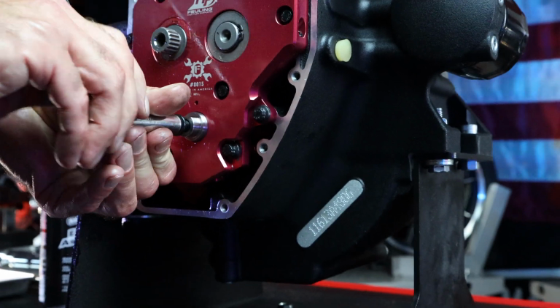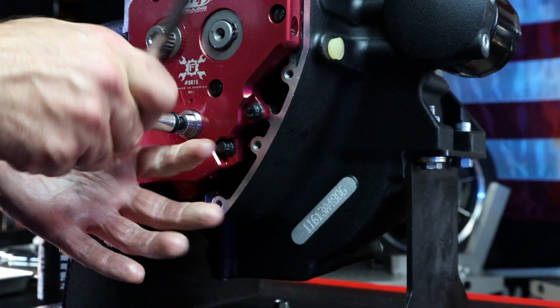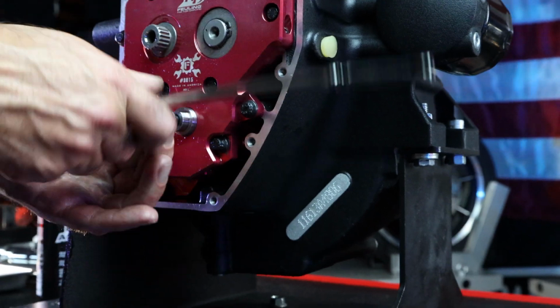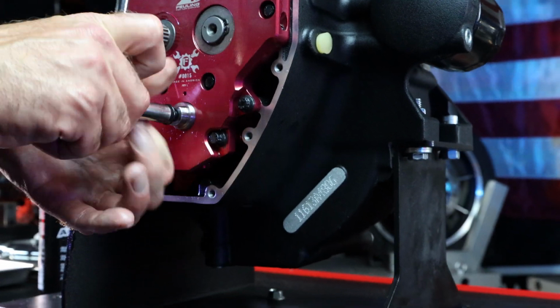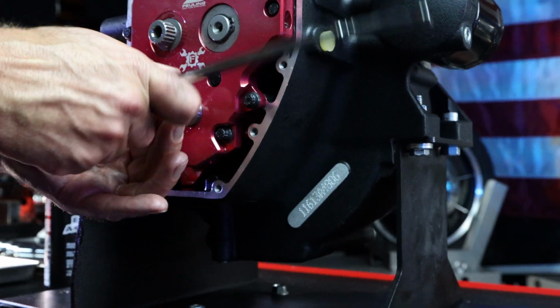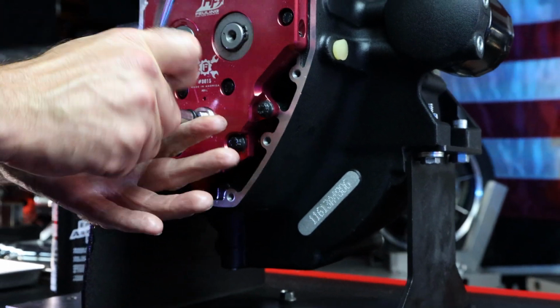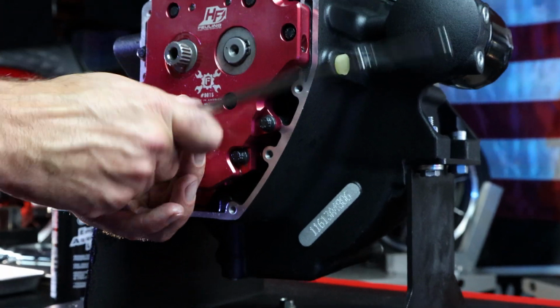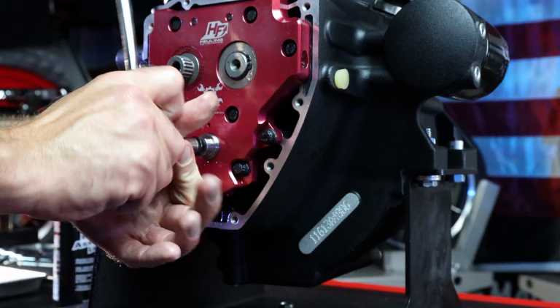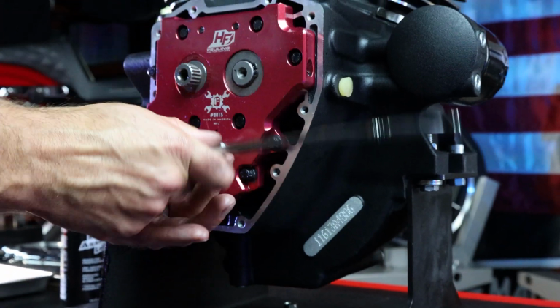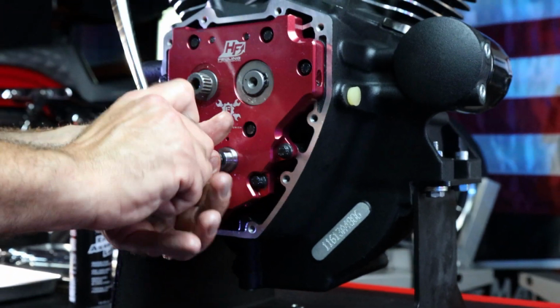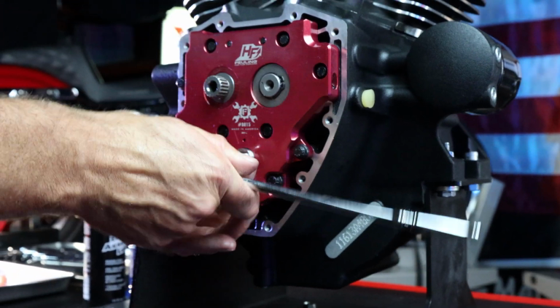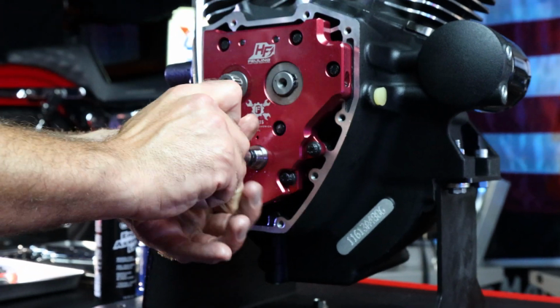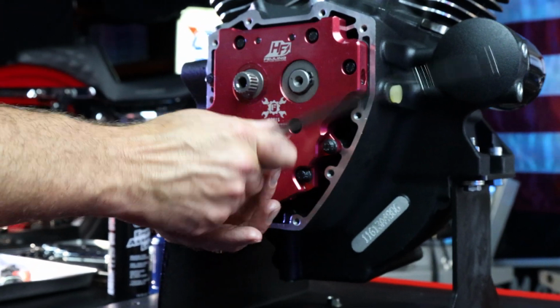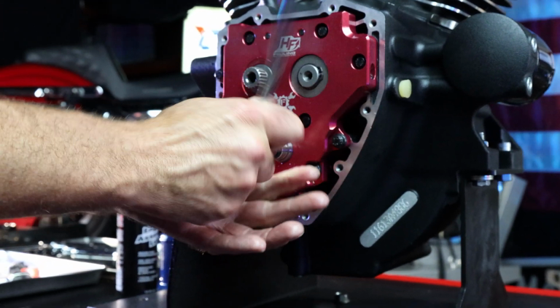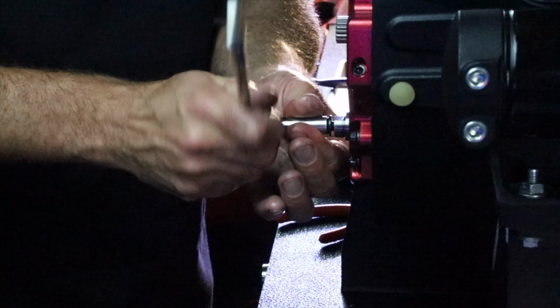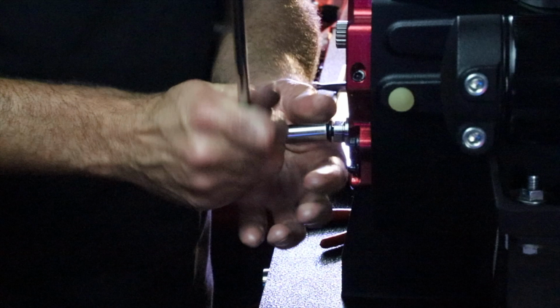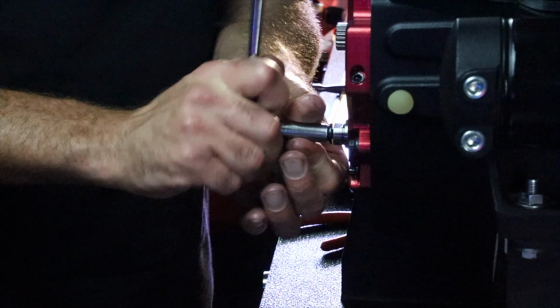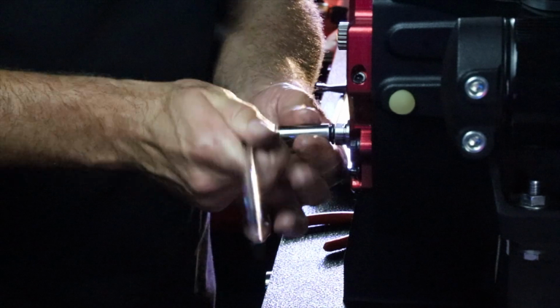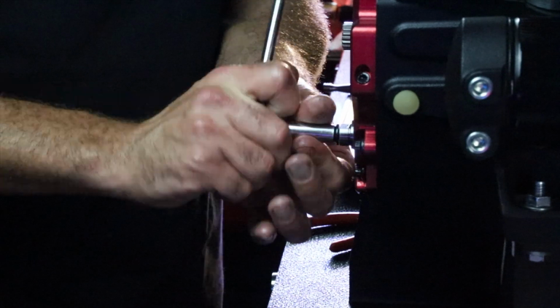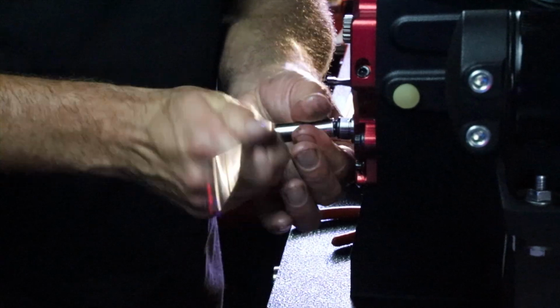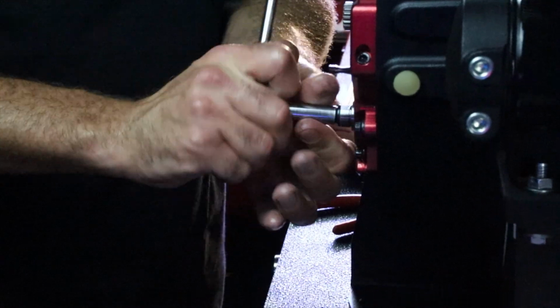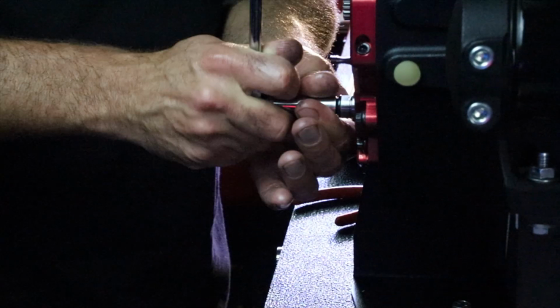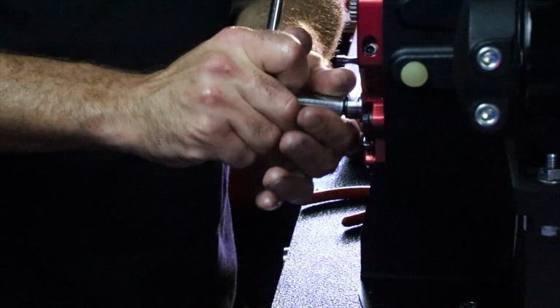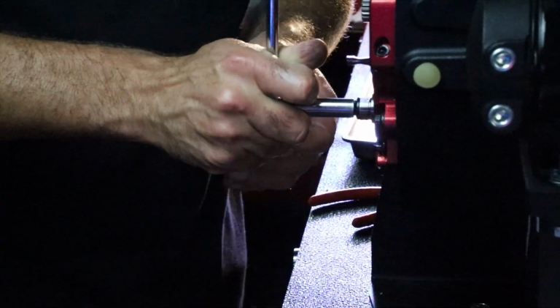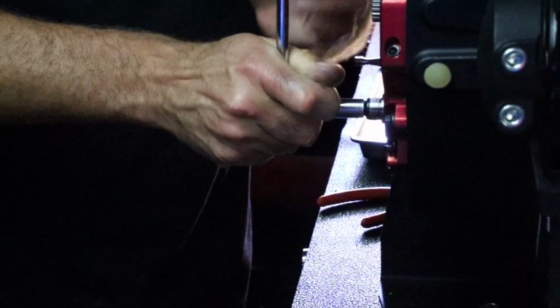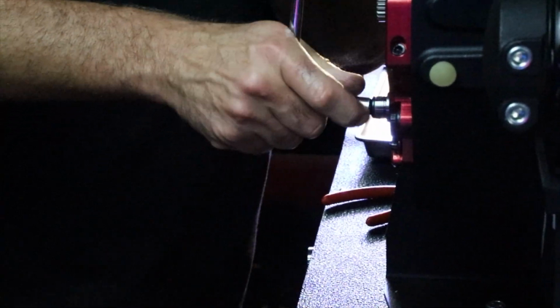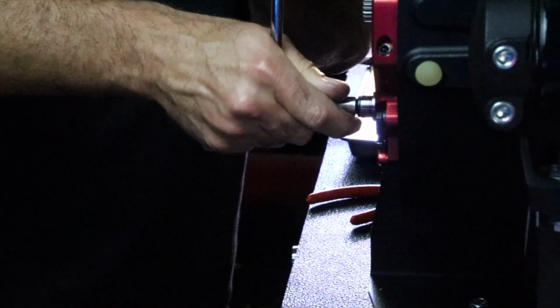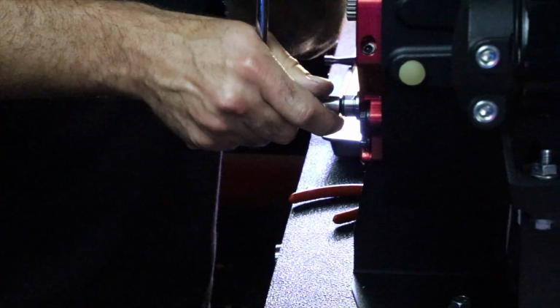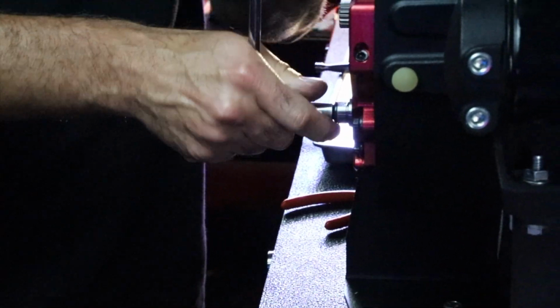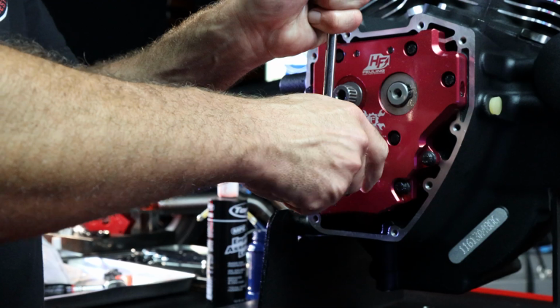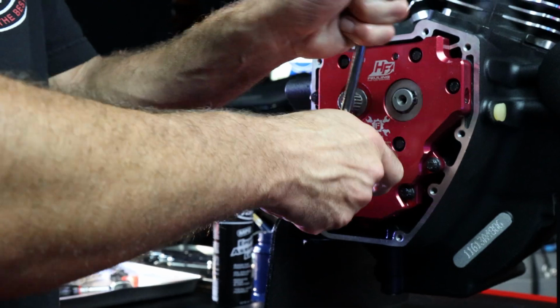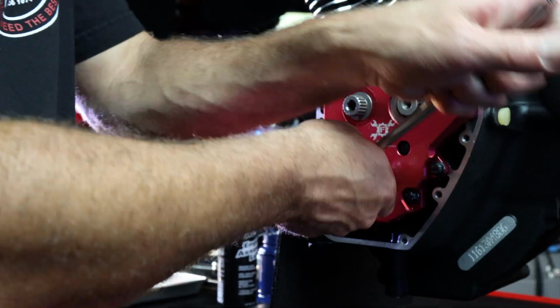We want to tighten the cam plate first, and then the oil pump second.